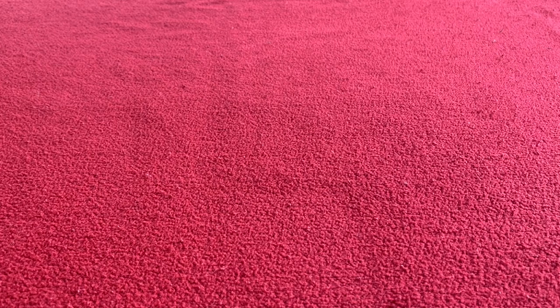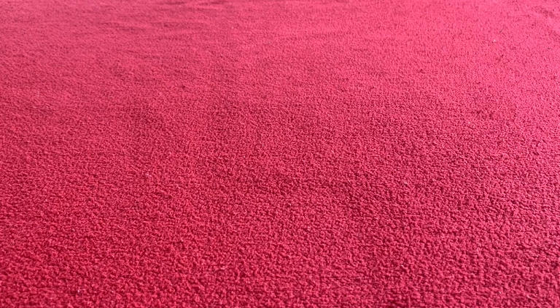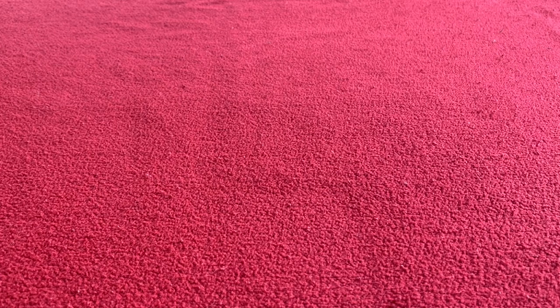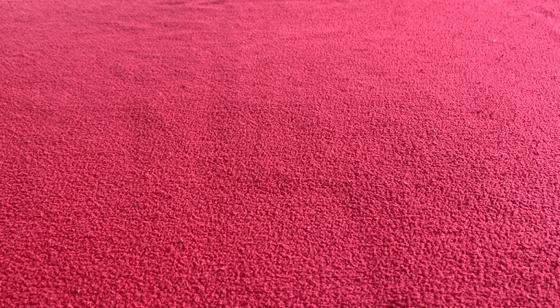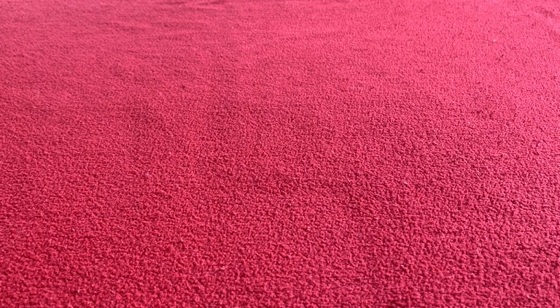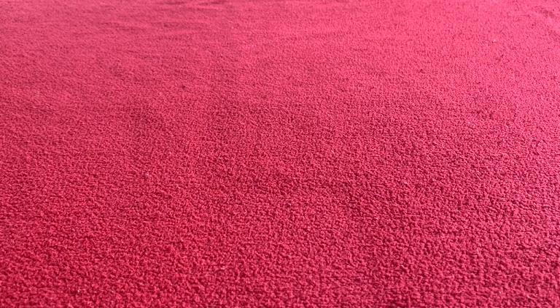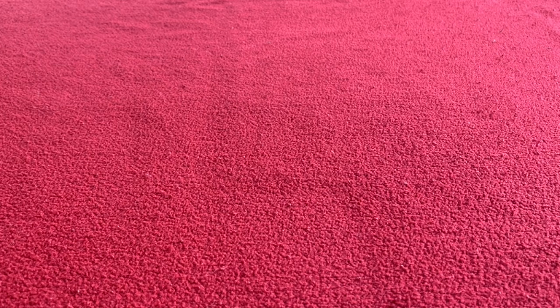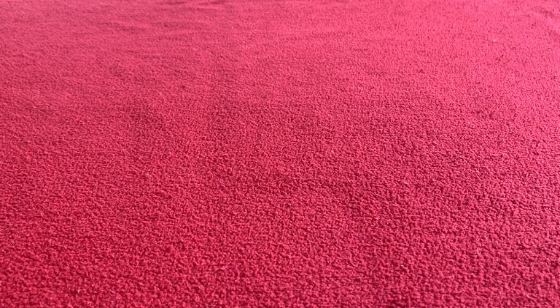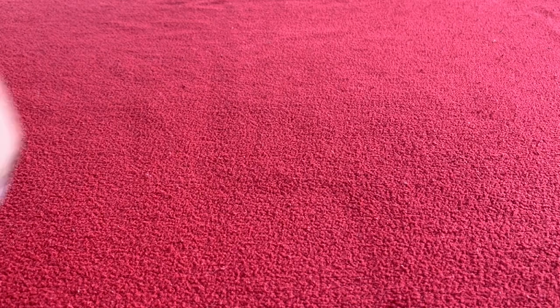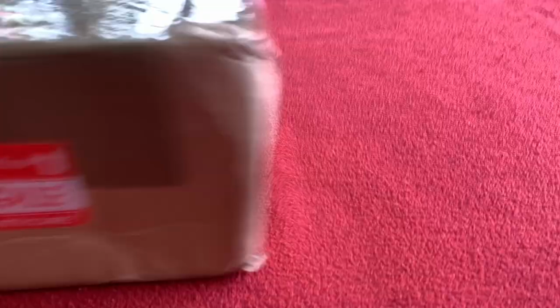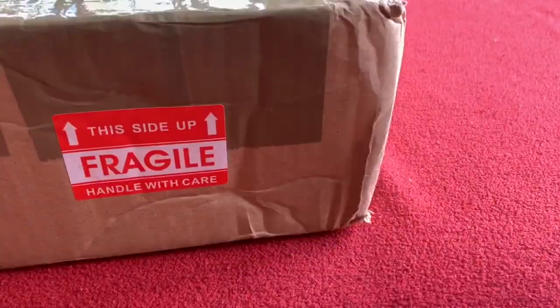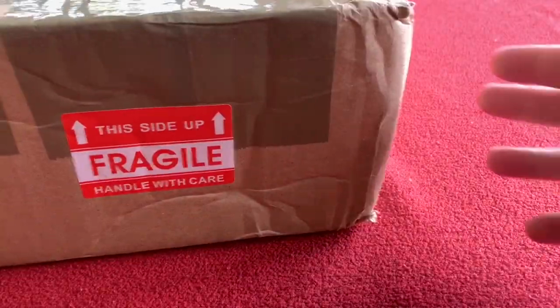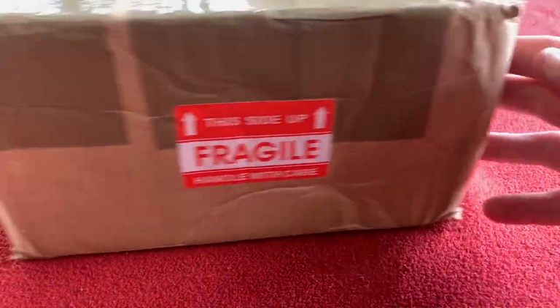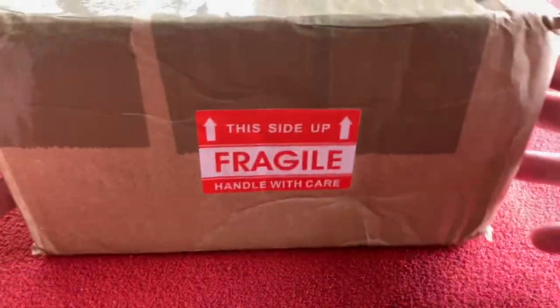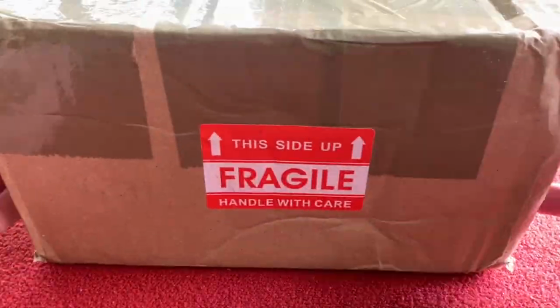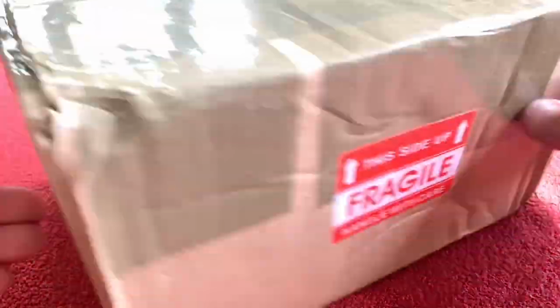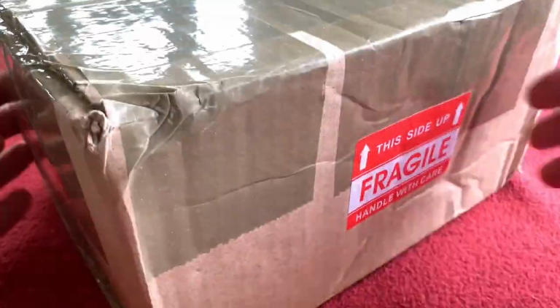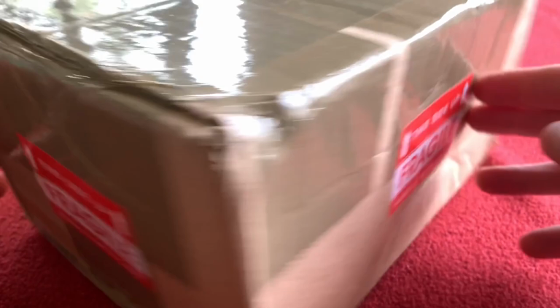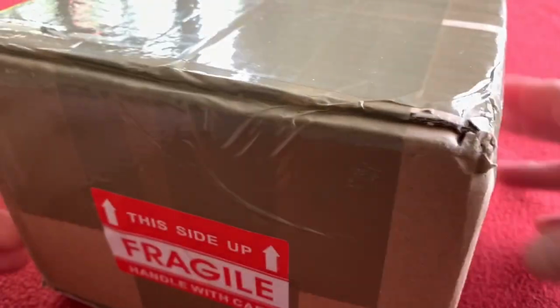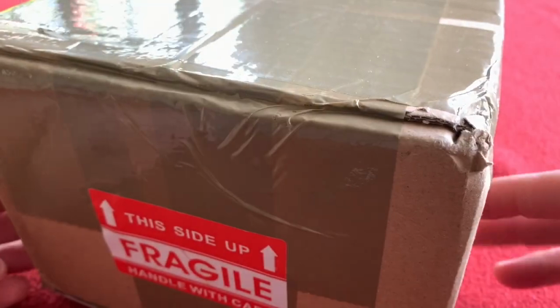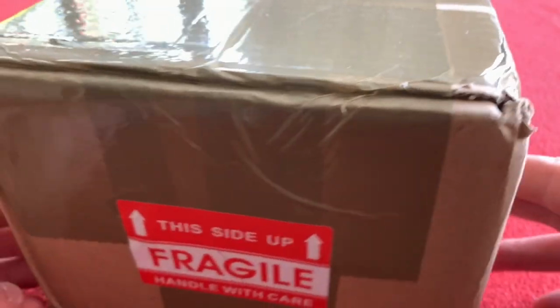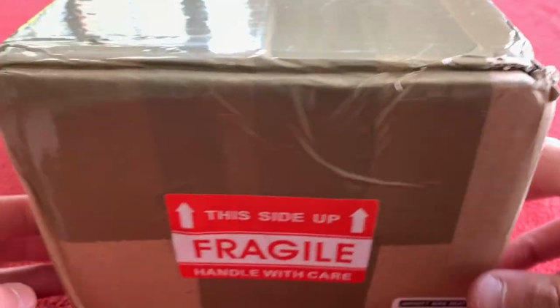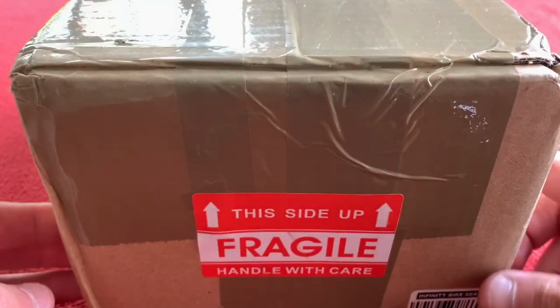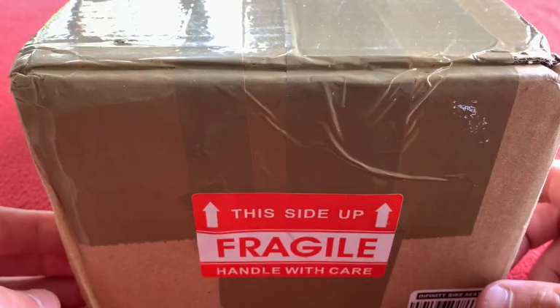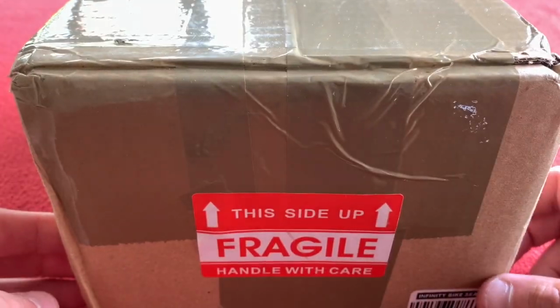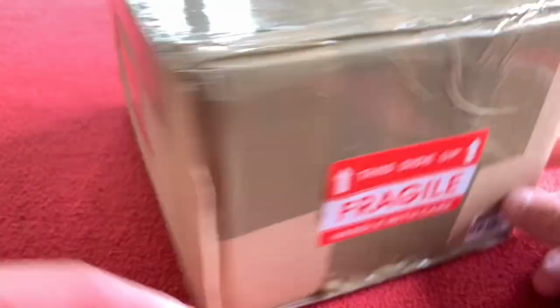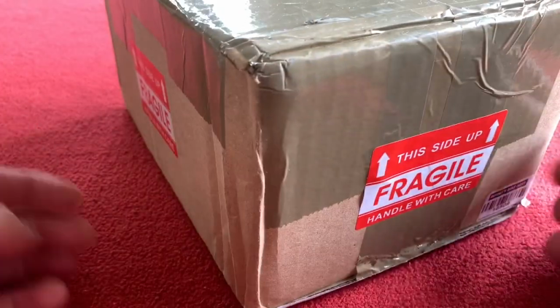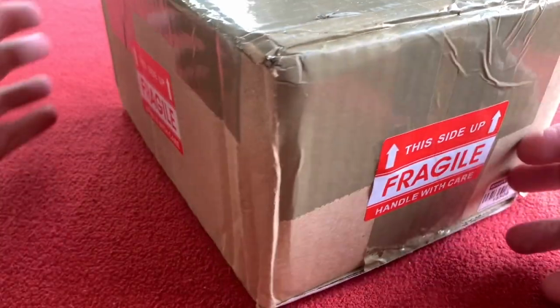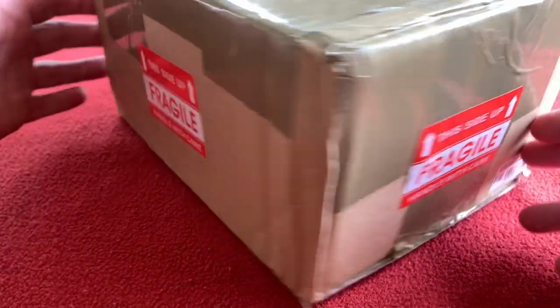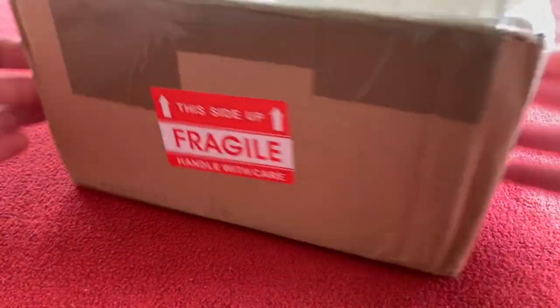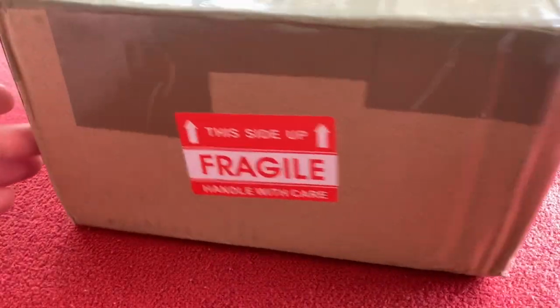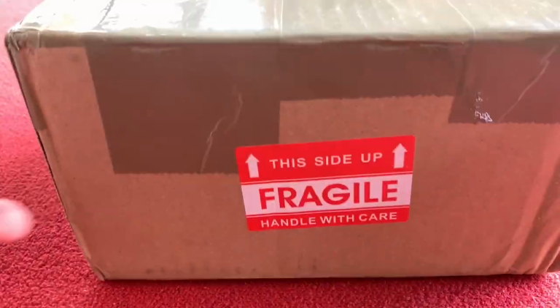Hi everyone, welcome to Cairo's House. Today we've got an unboxing for you — it is the Infiniti E1X bike seat.